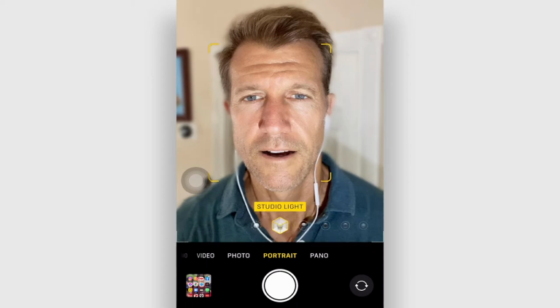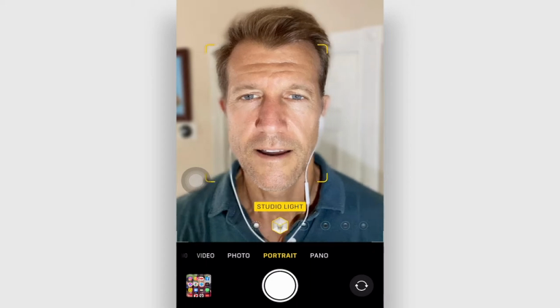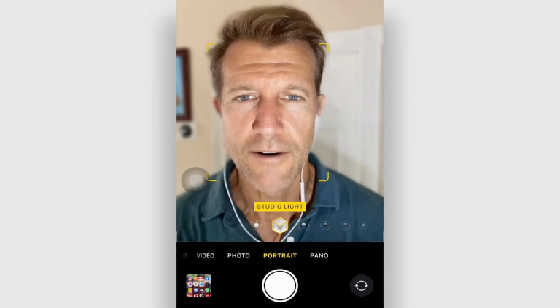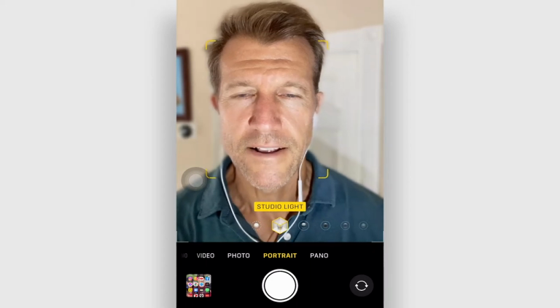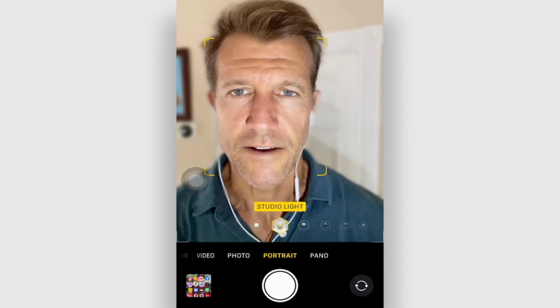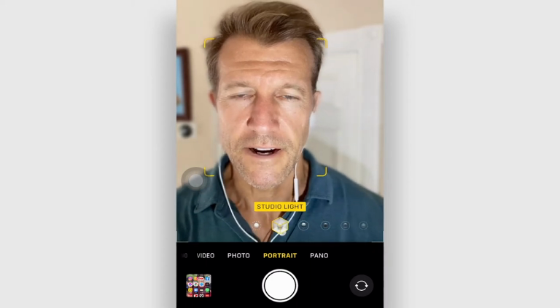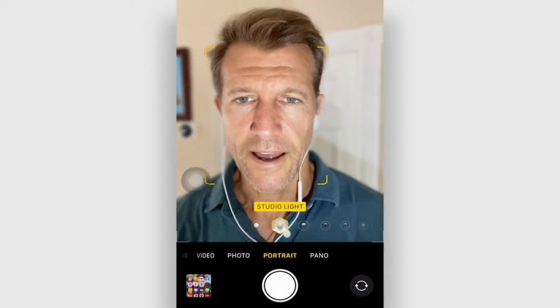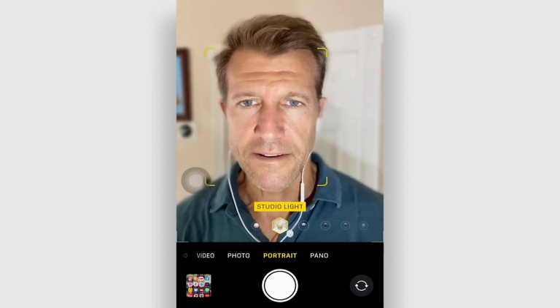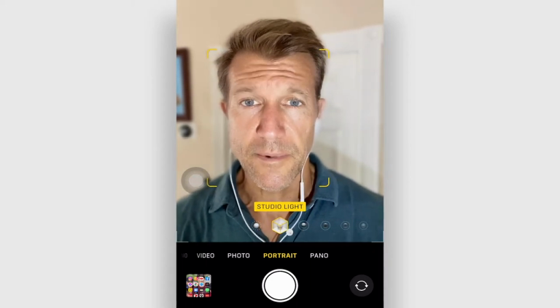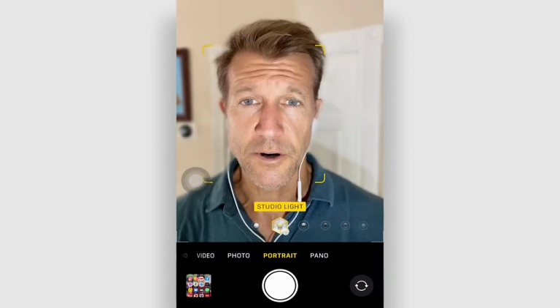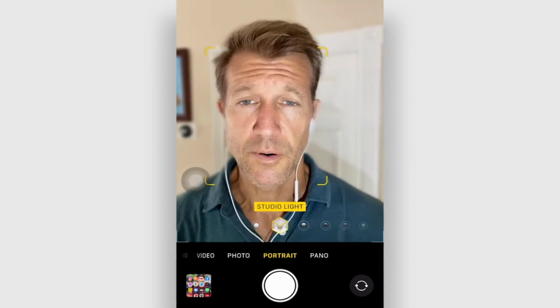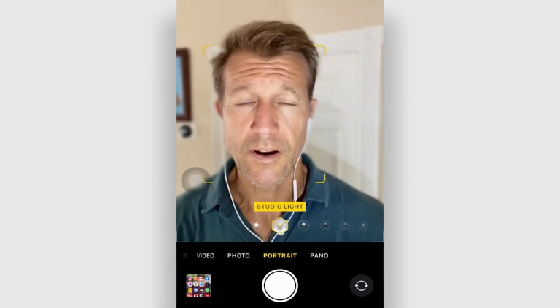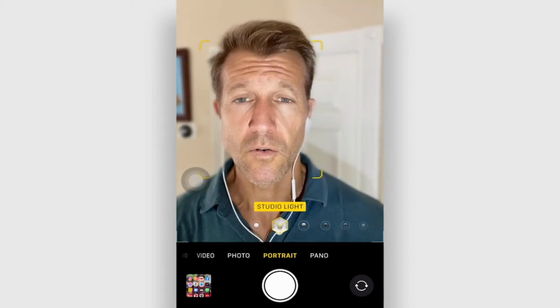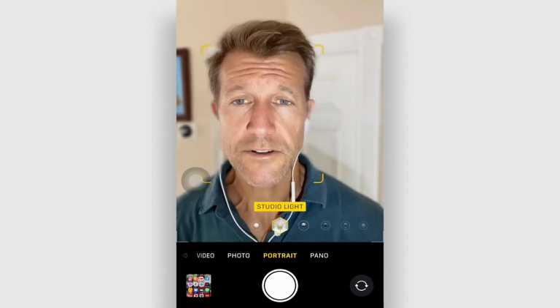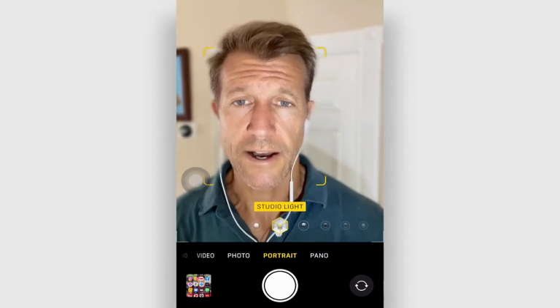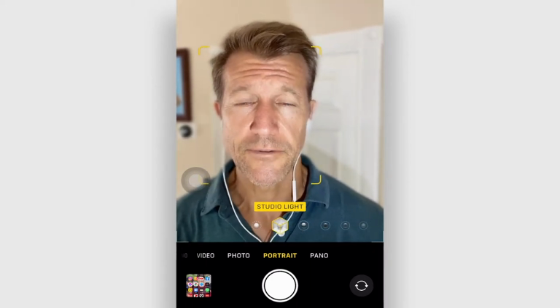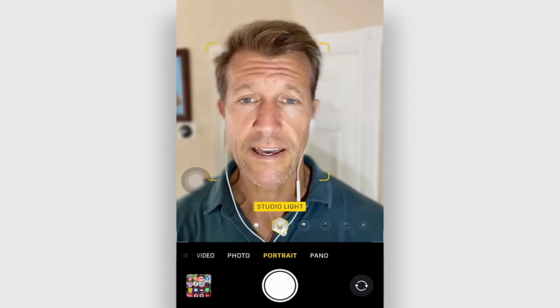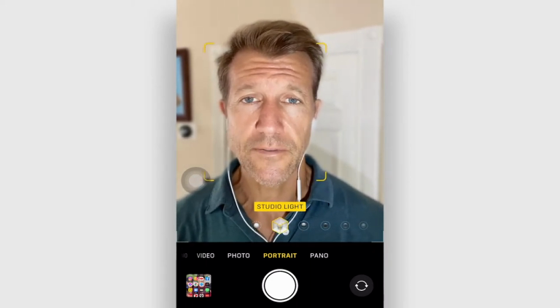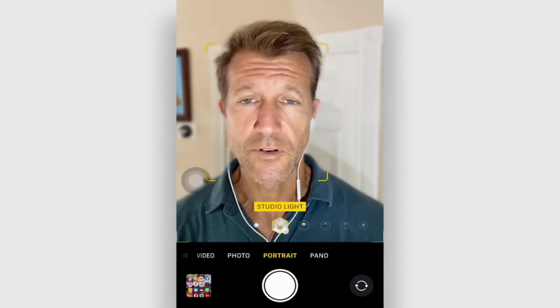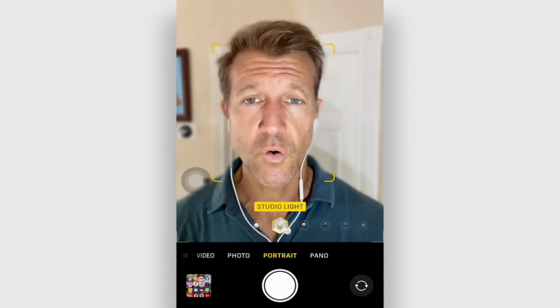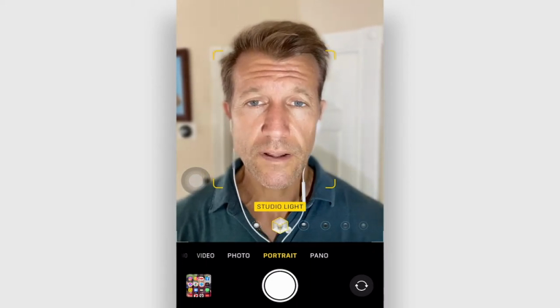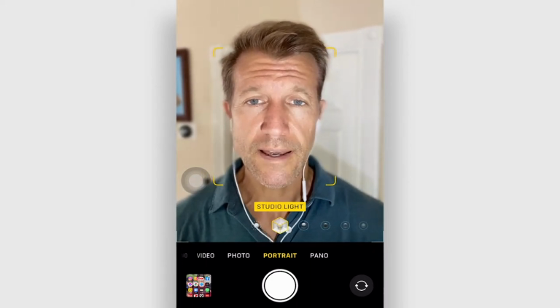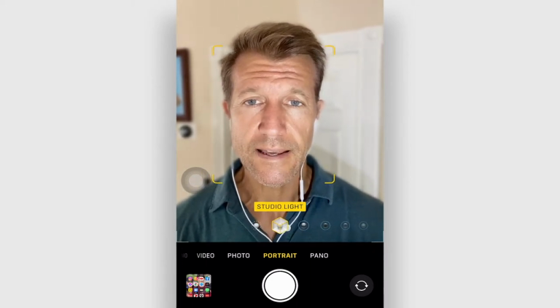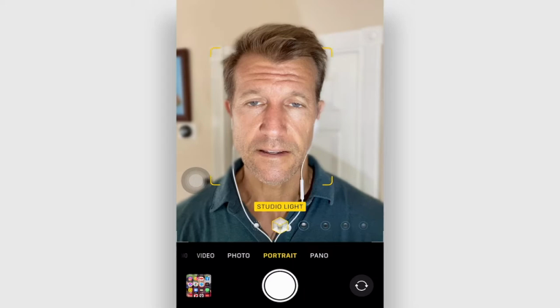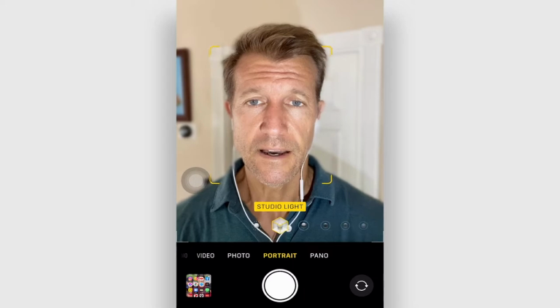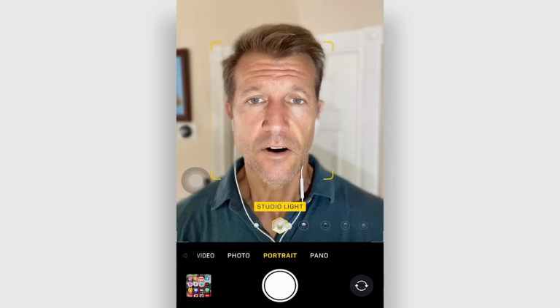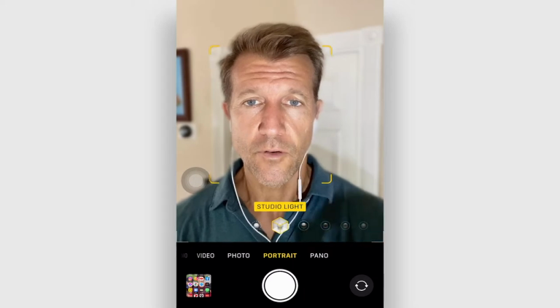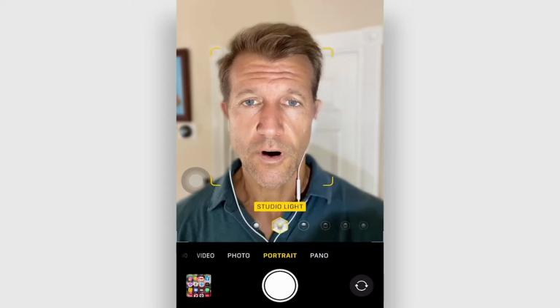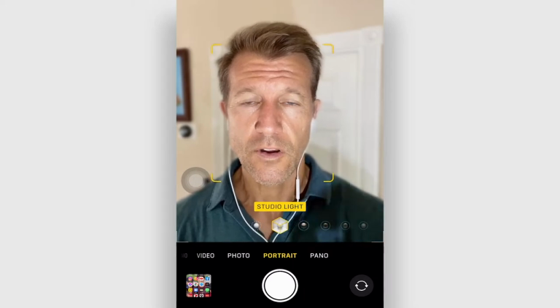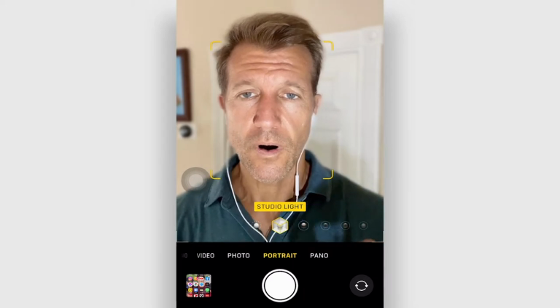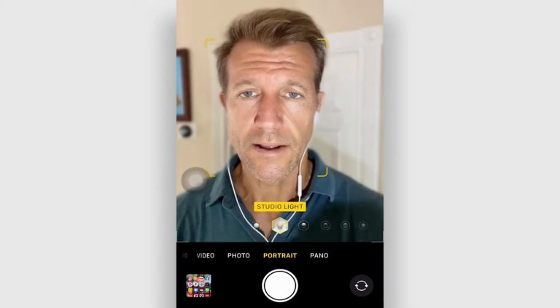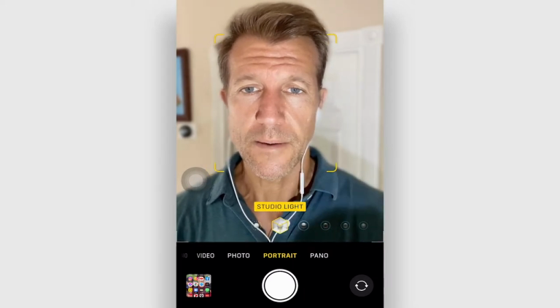Hey, Ryan Sasson here, and today I'm going to share with you a great strategy for getting reviews quickly and easily for your LSA page.